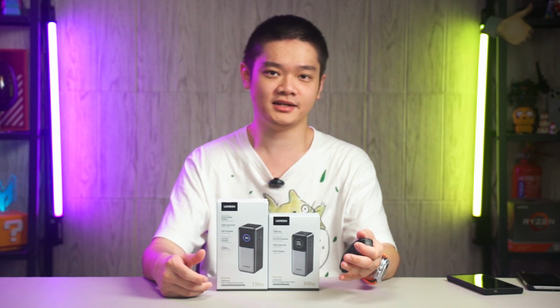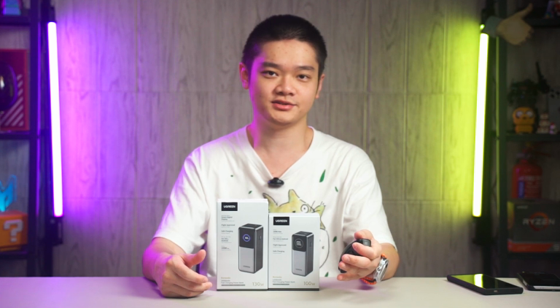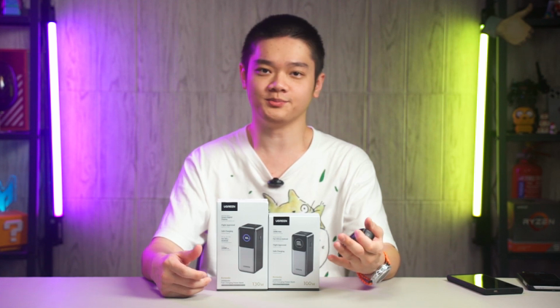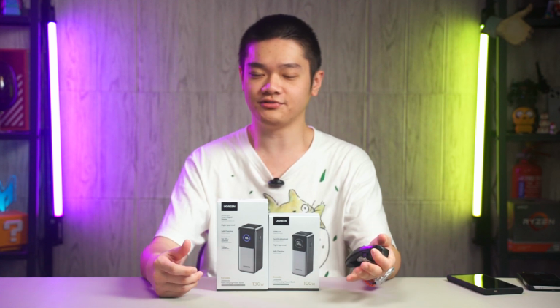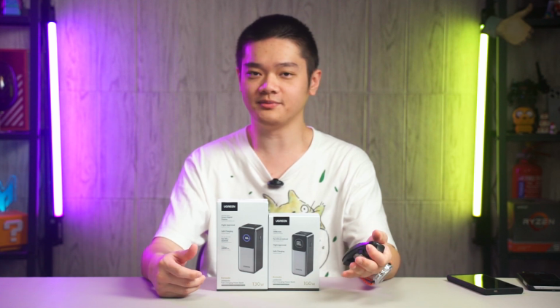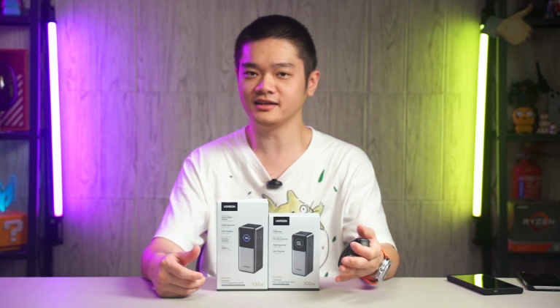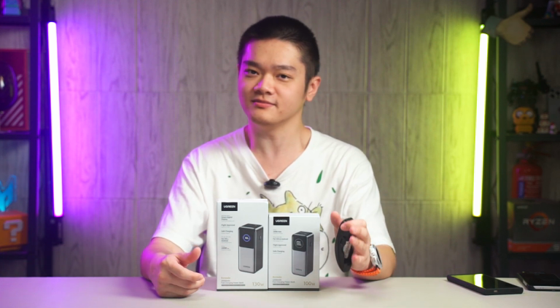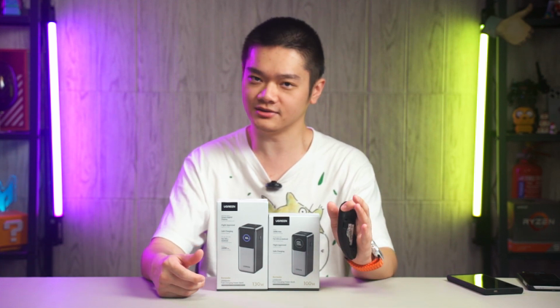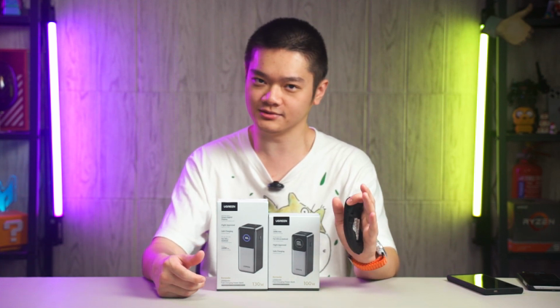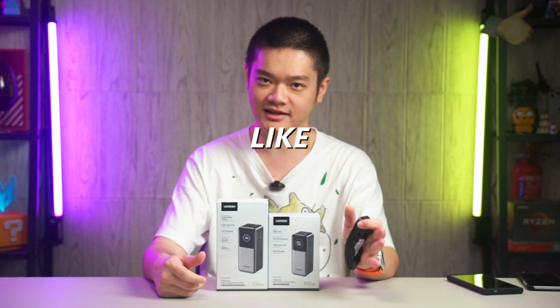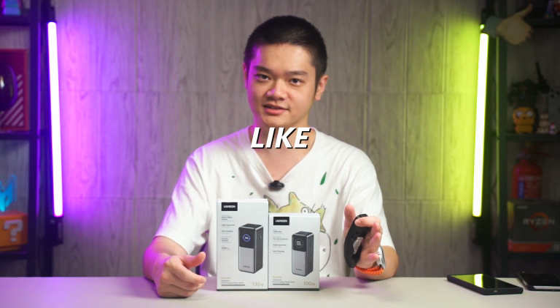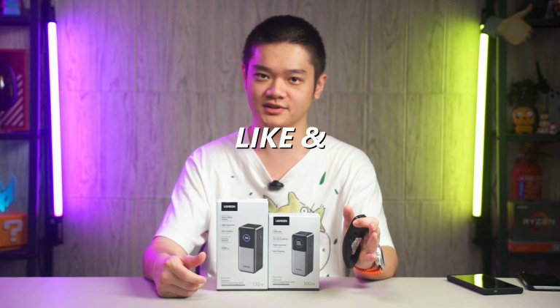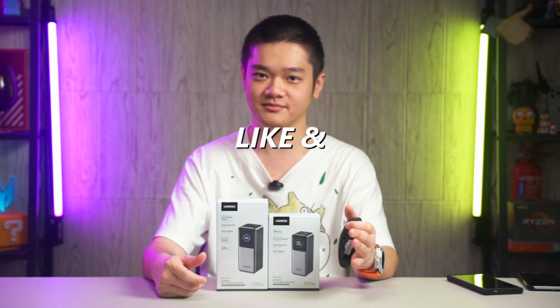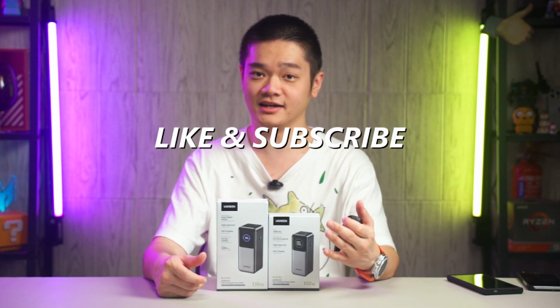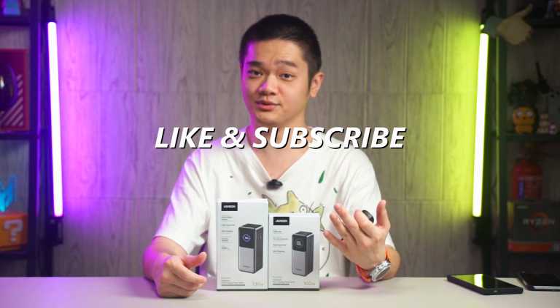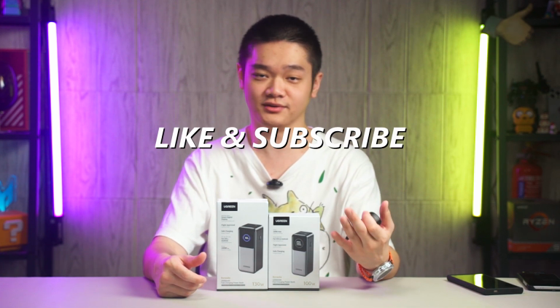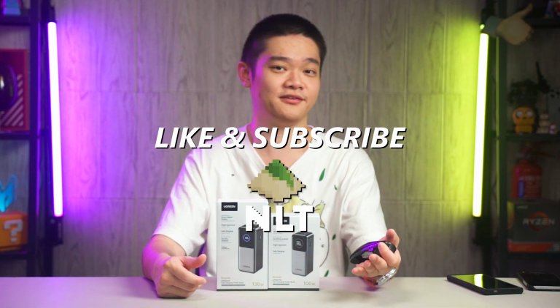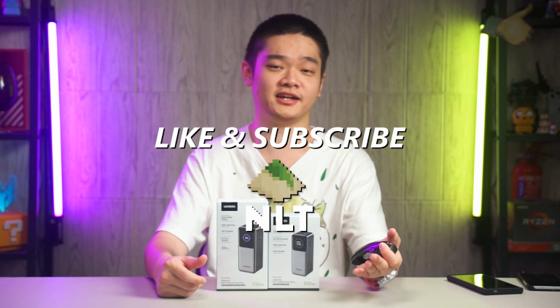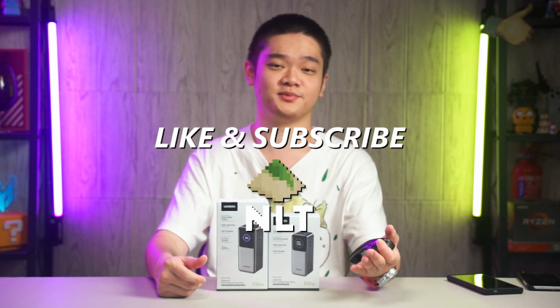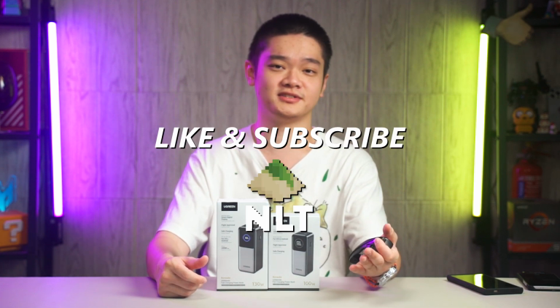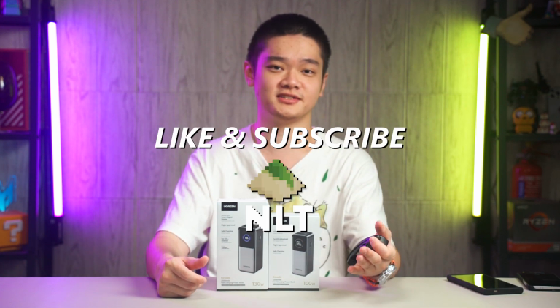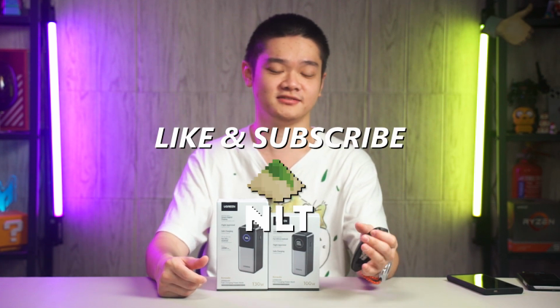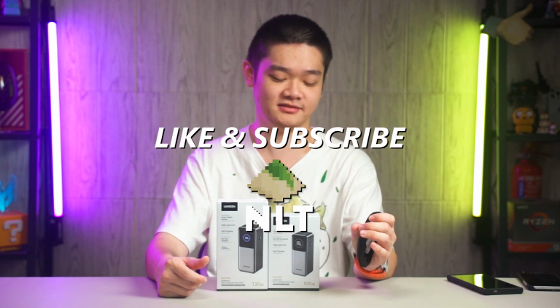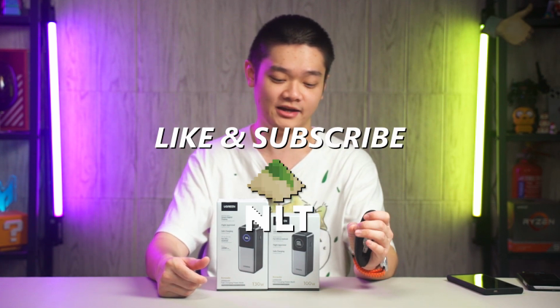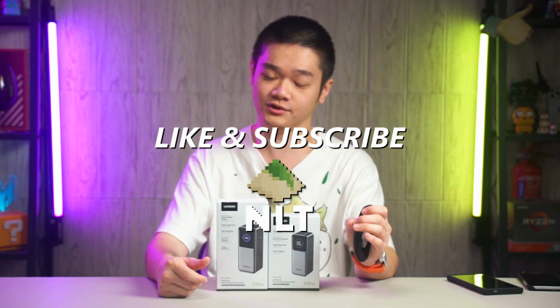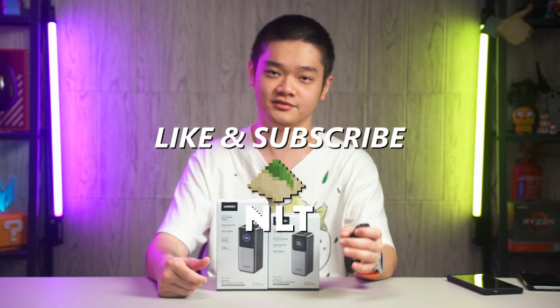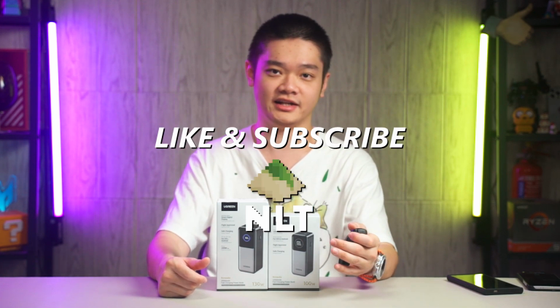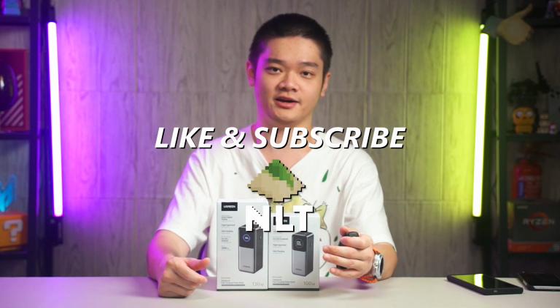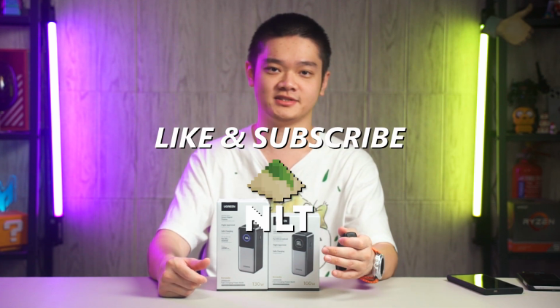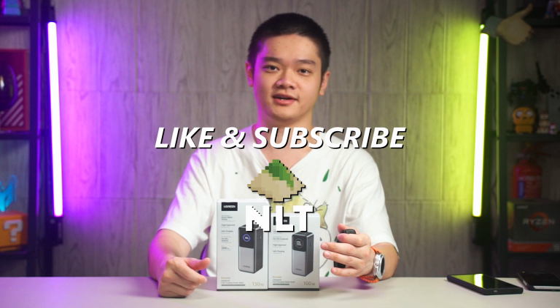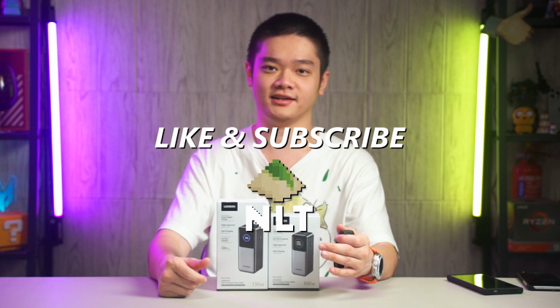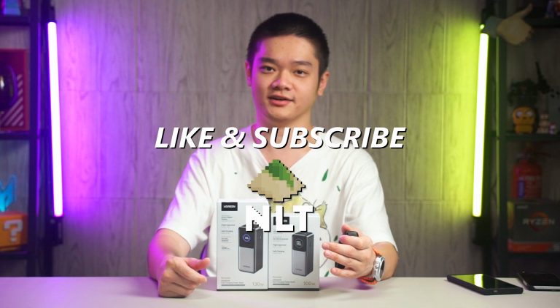Before we begin, do like and subscribe as we don't have any sponsors — that will really help us out a lot.